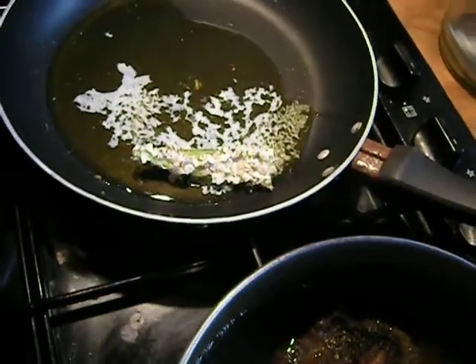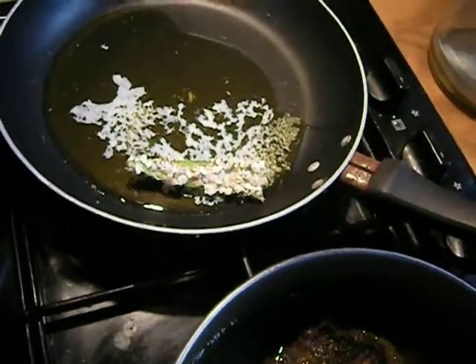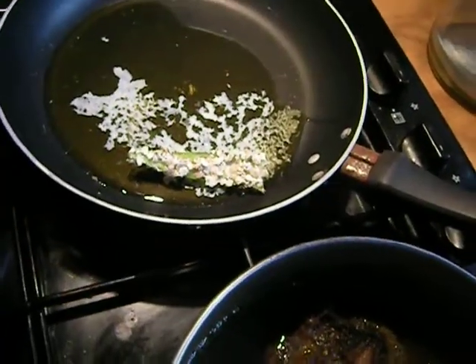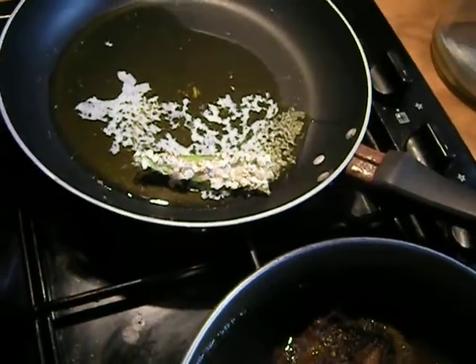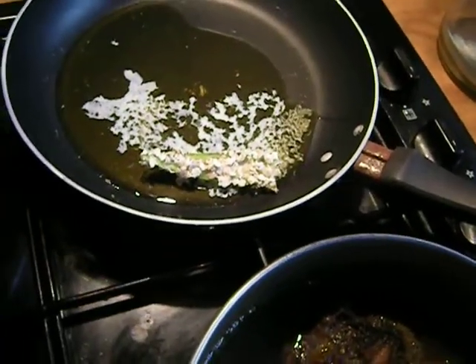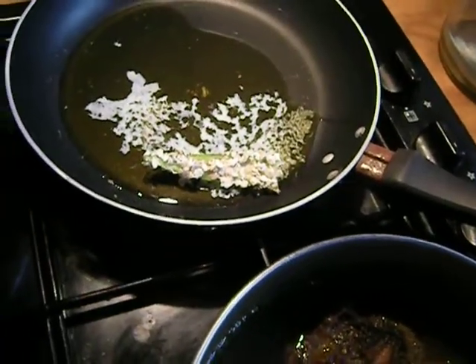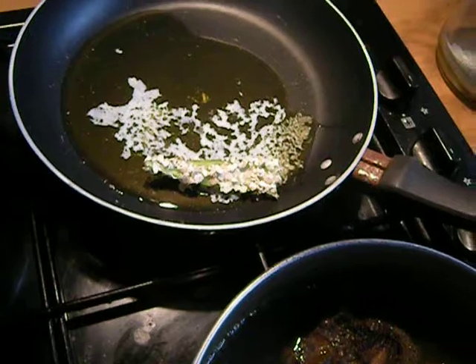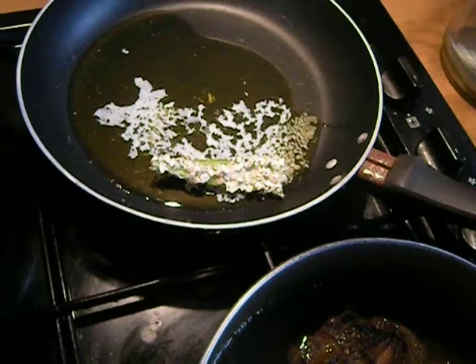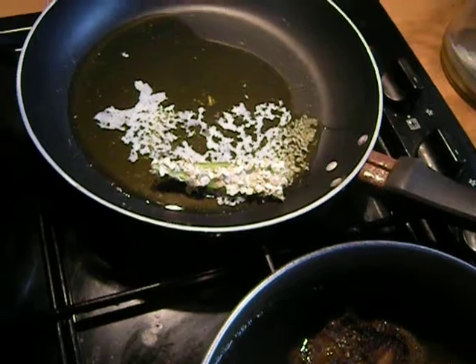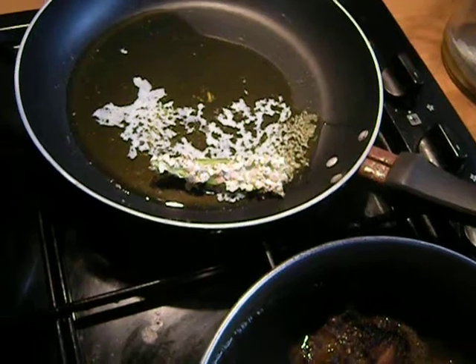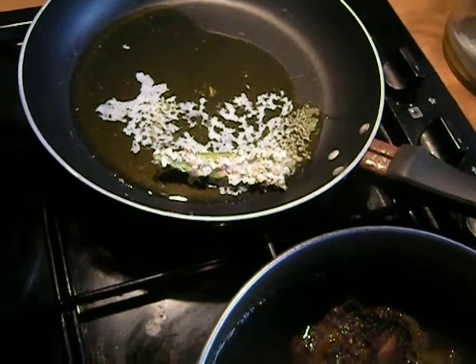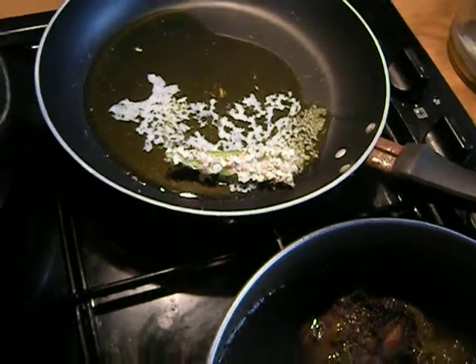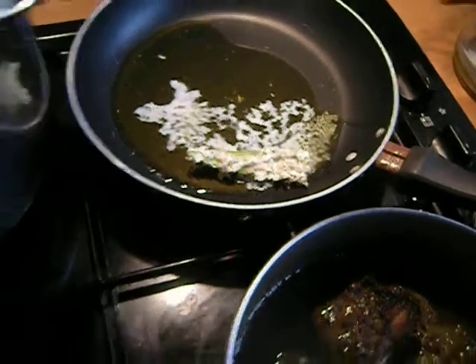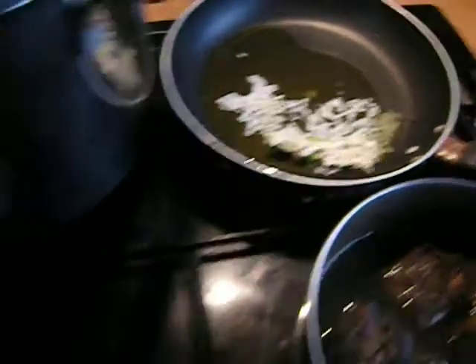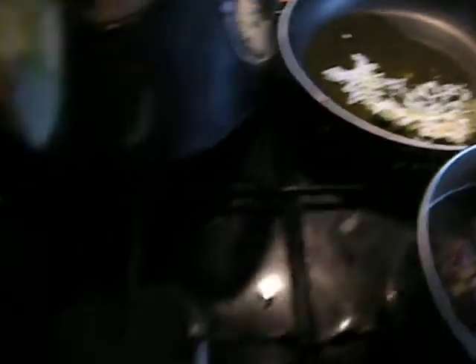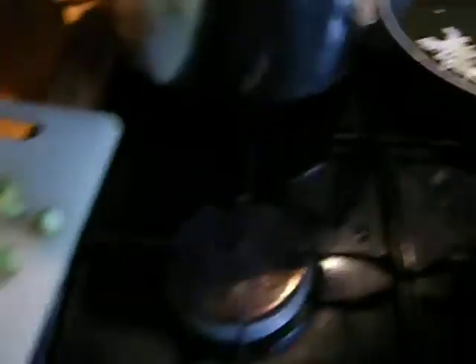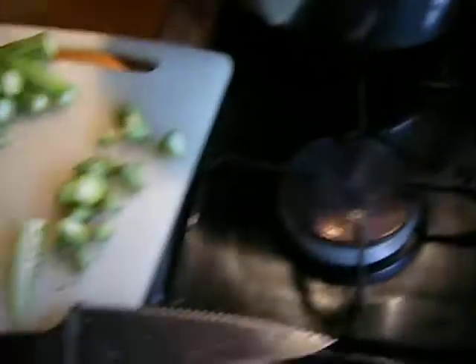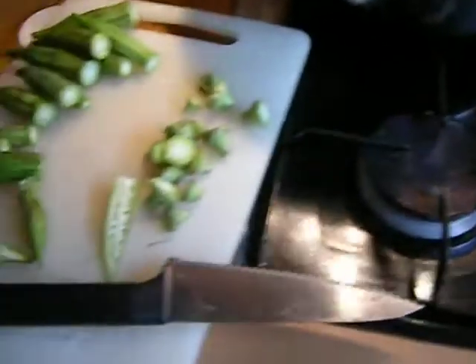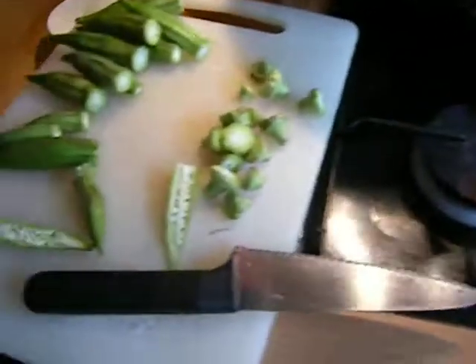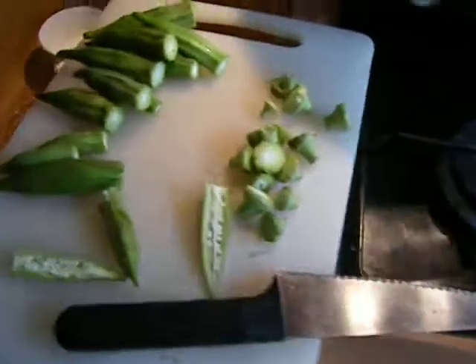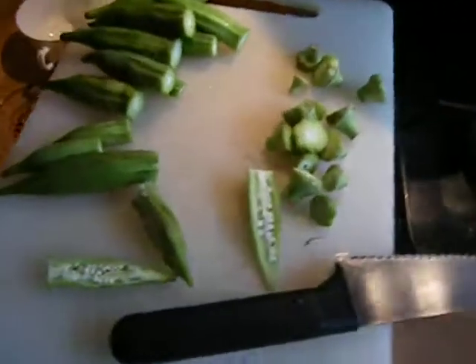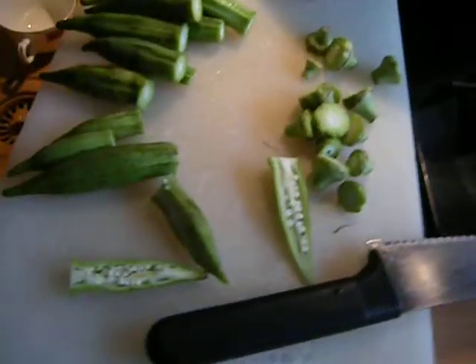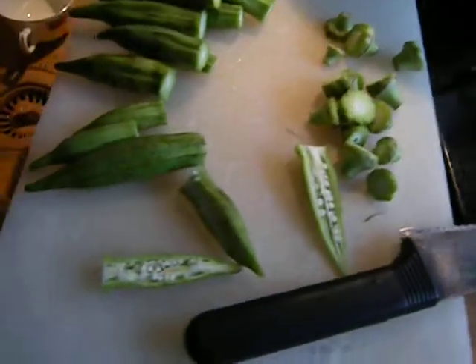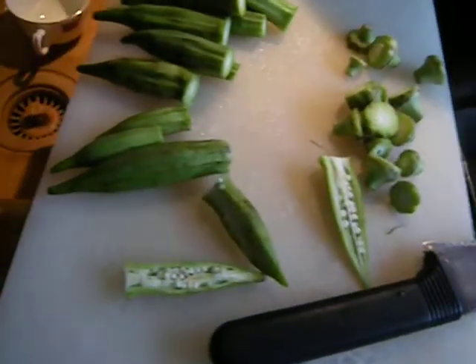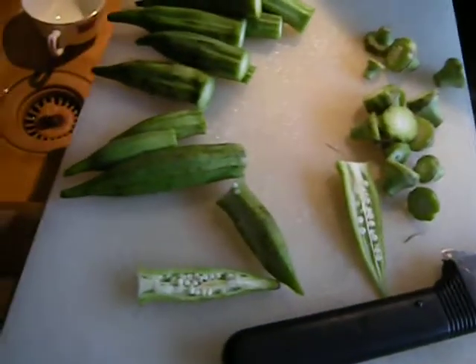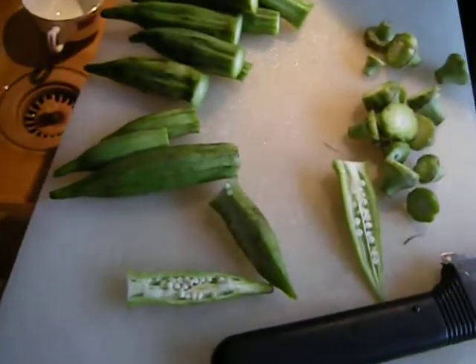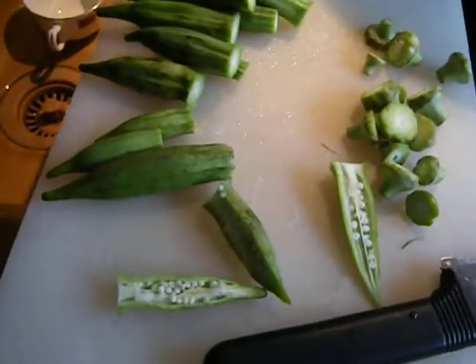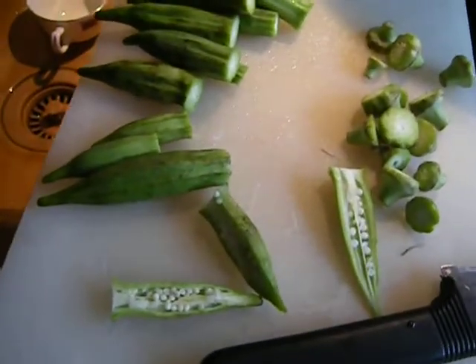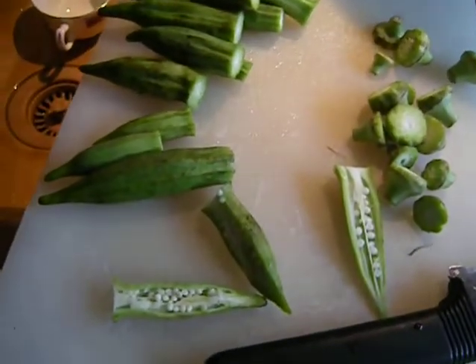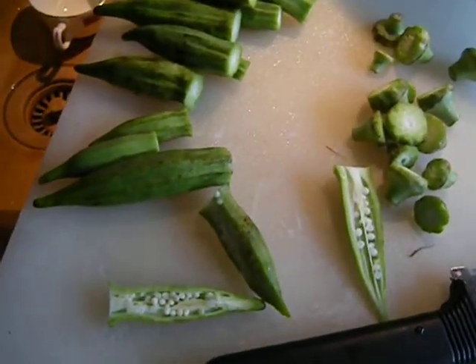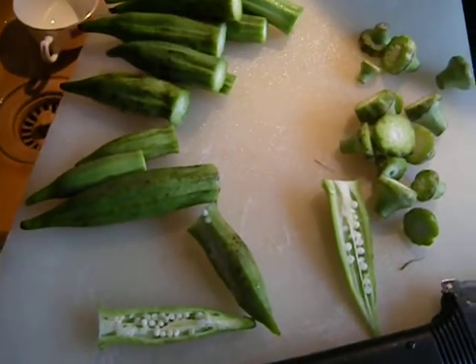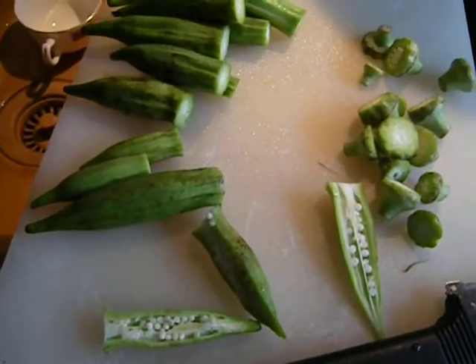They're just so good. Alright, nothing special going on here today. Bye.